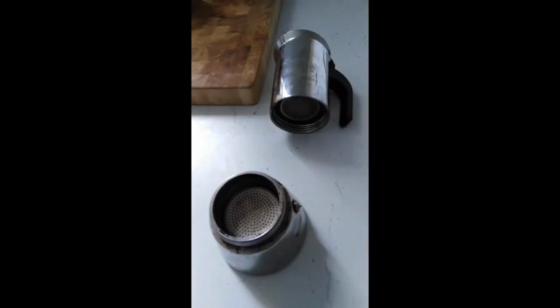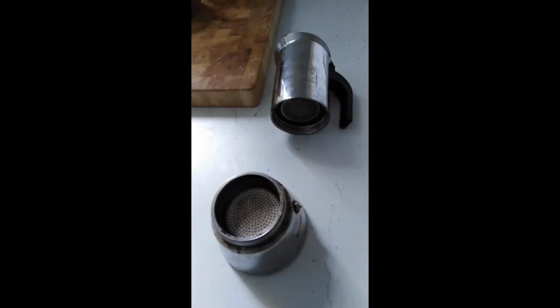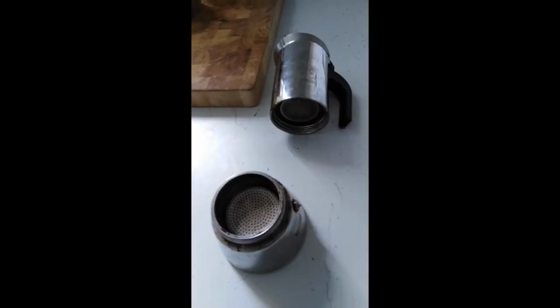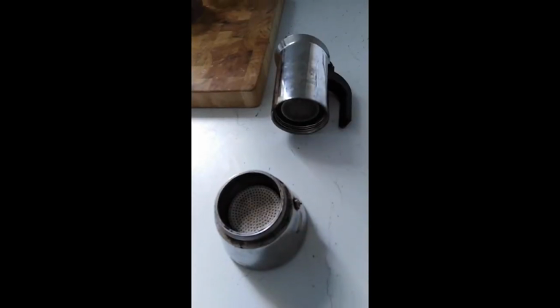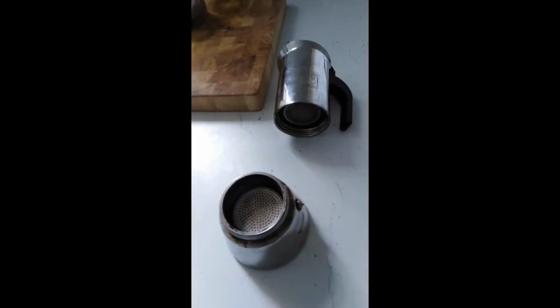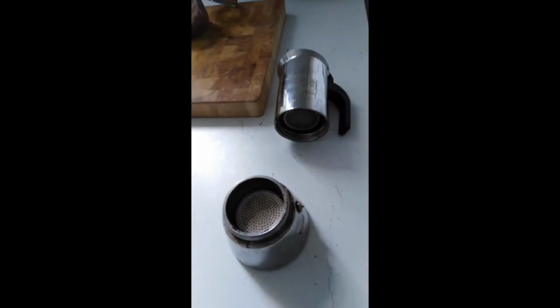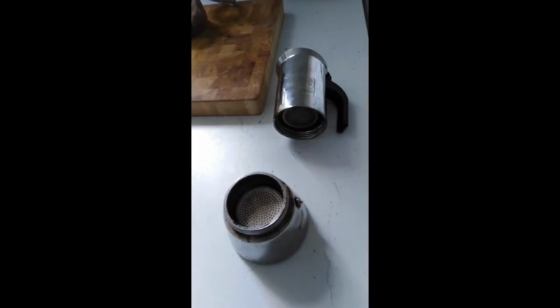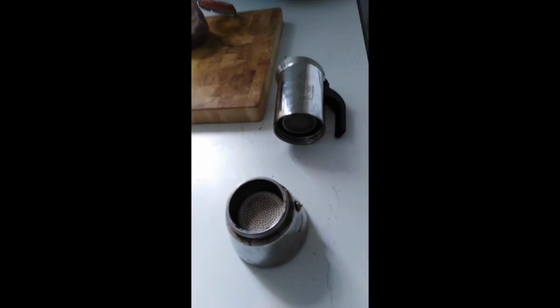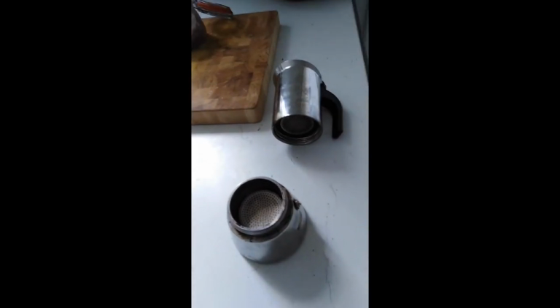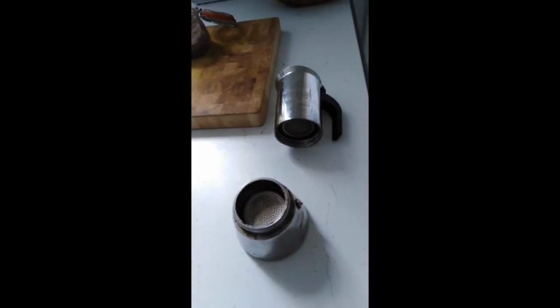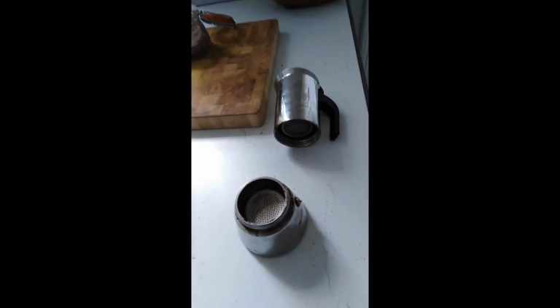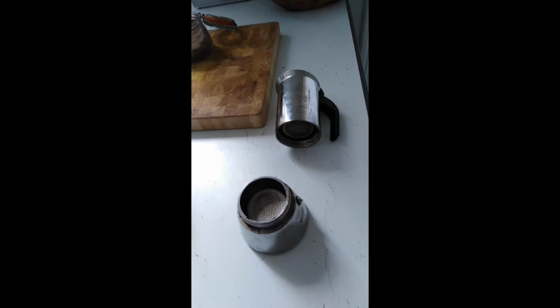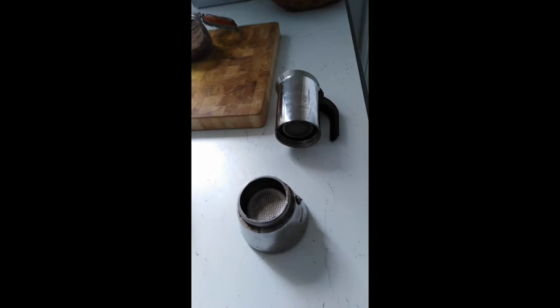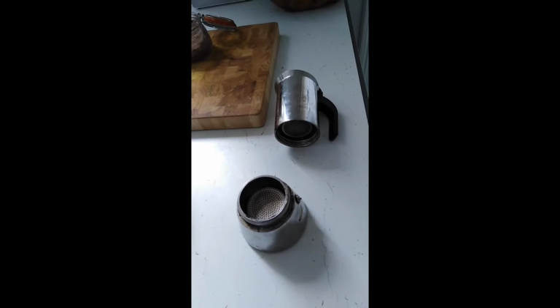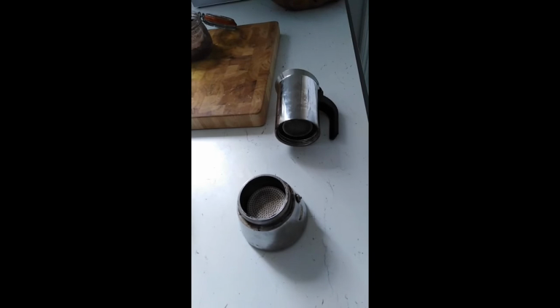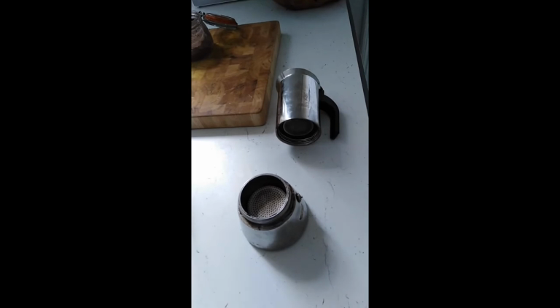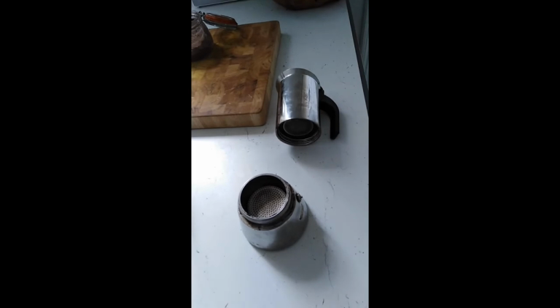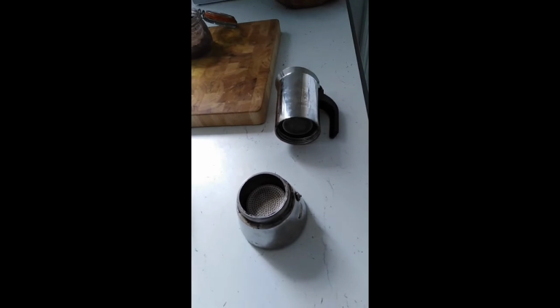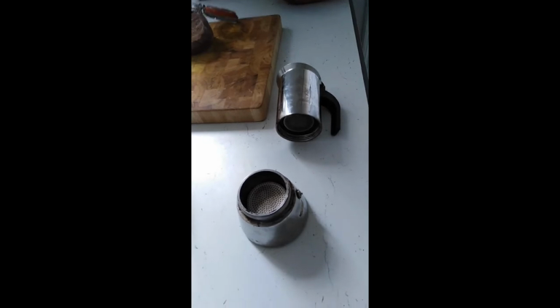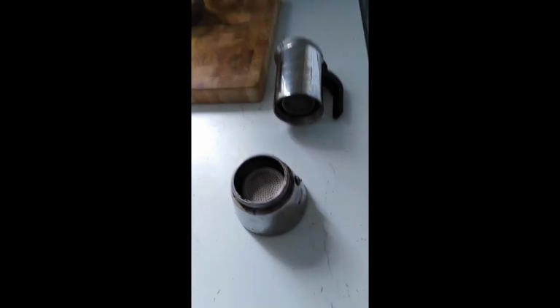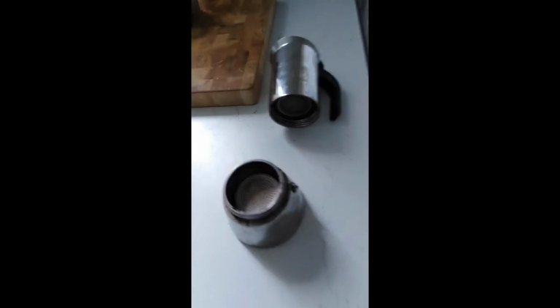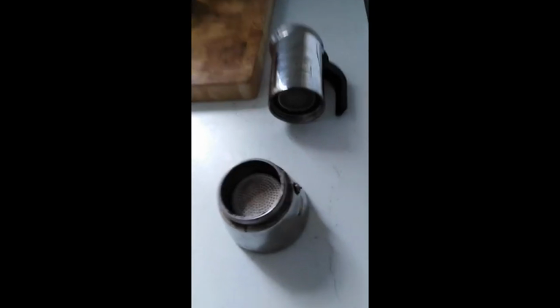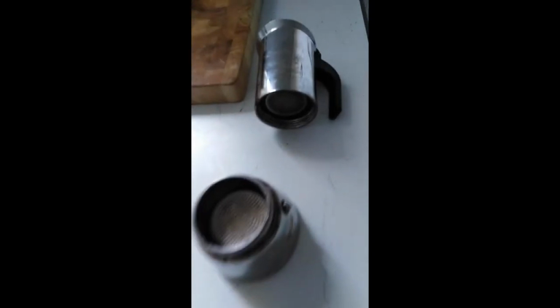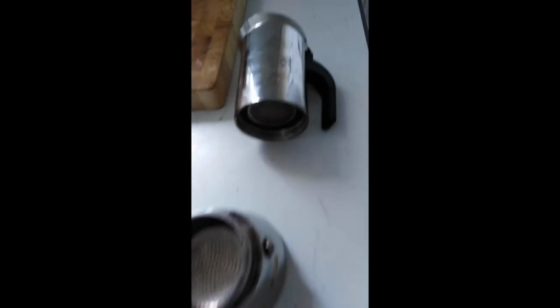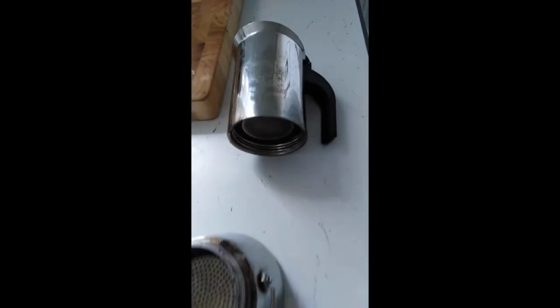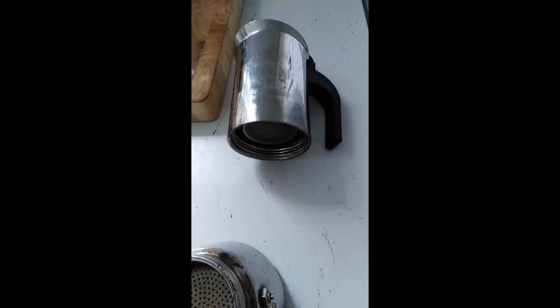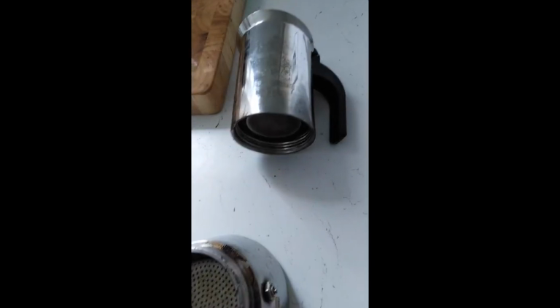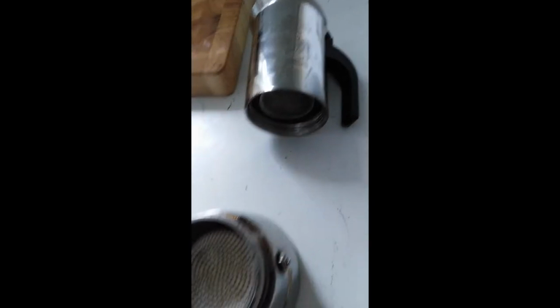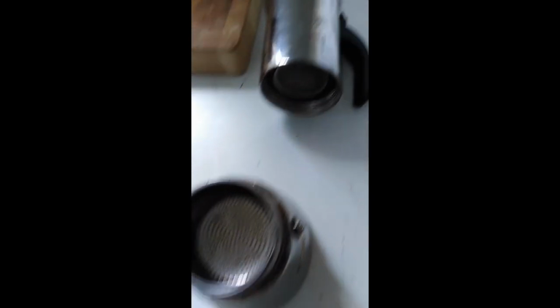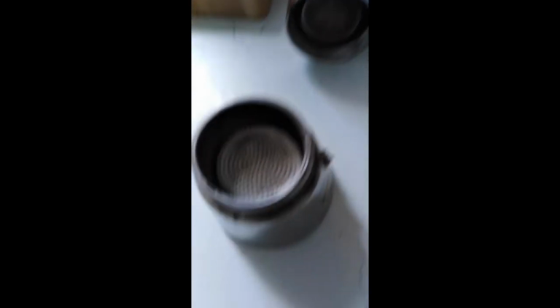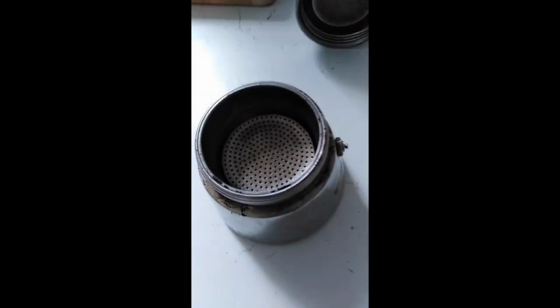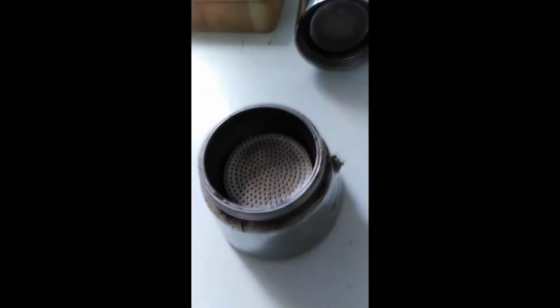To begin, we need a mocha pot that has been brutally screwed apart and filled with water to below the valve.